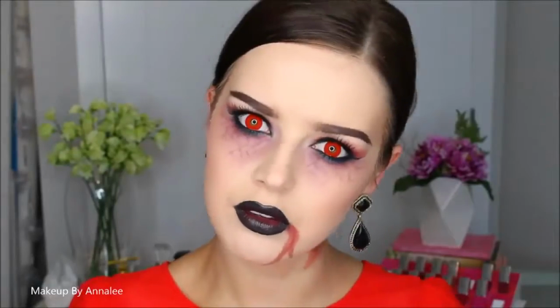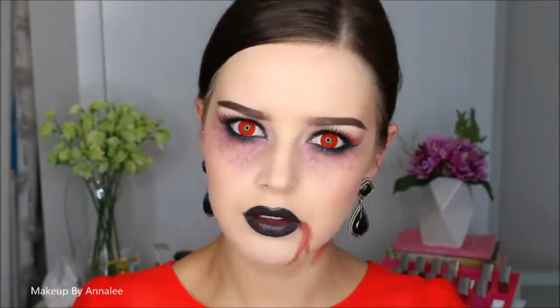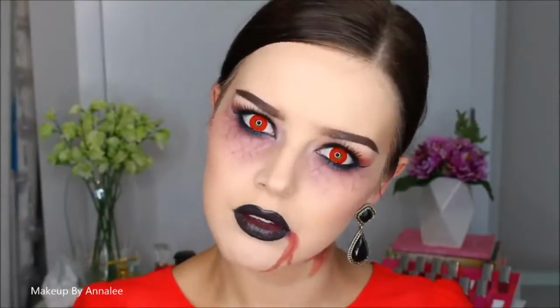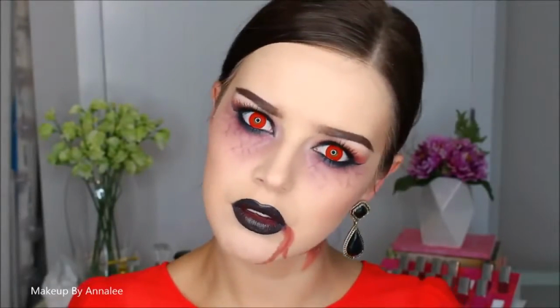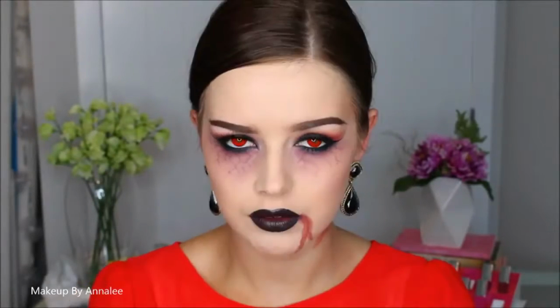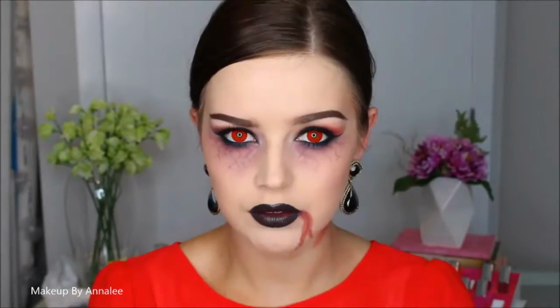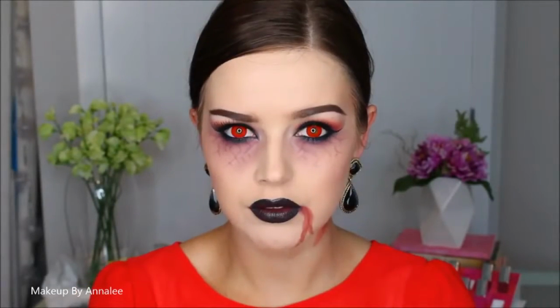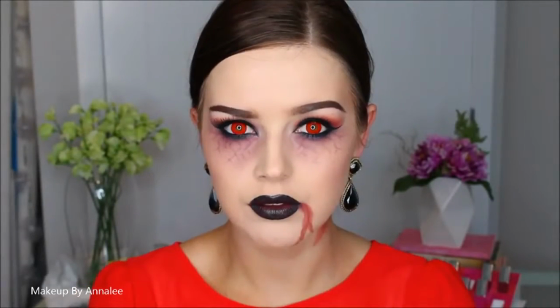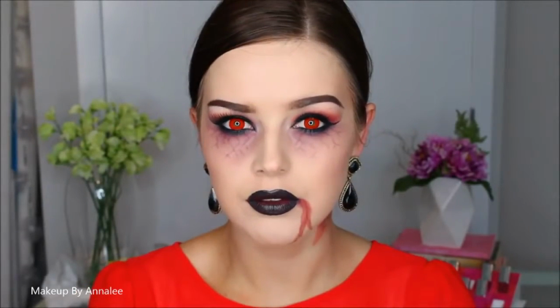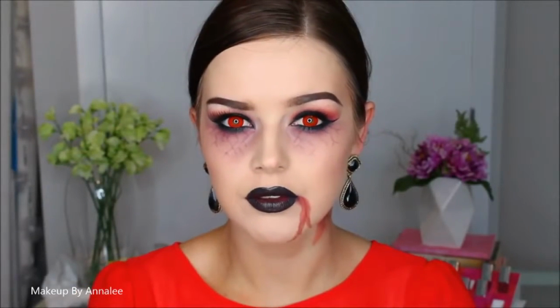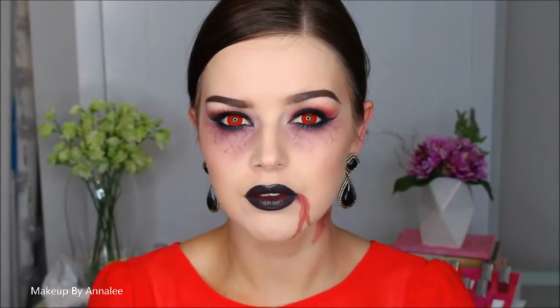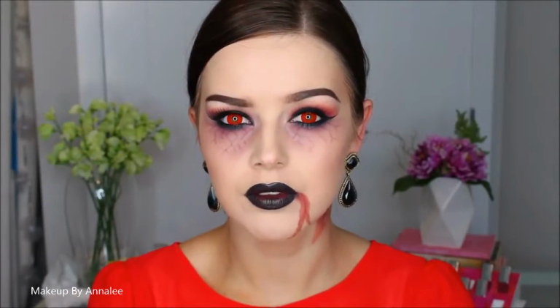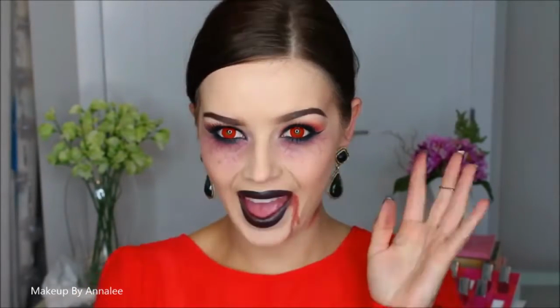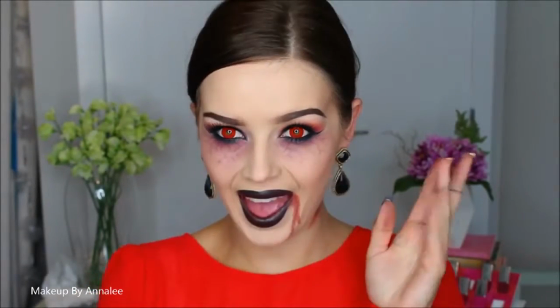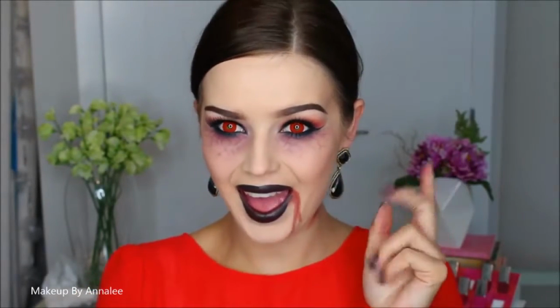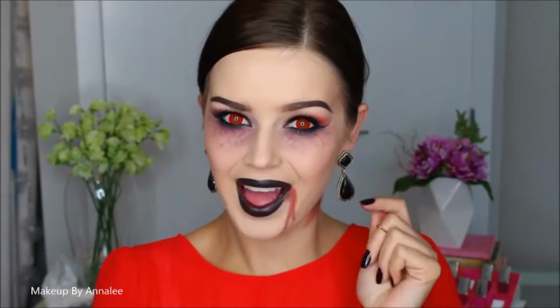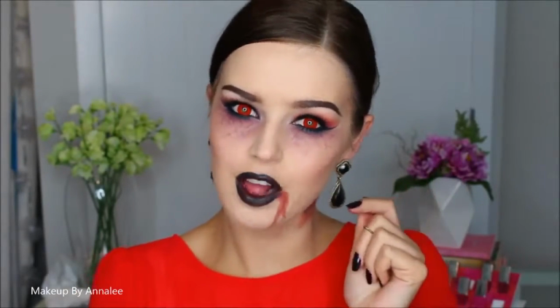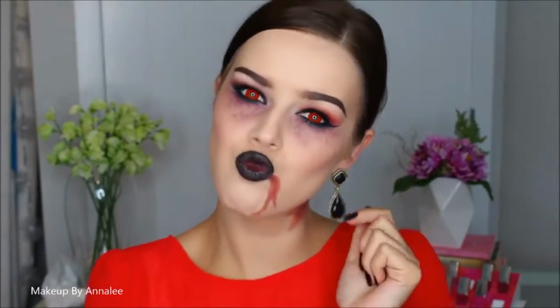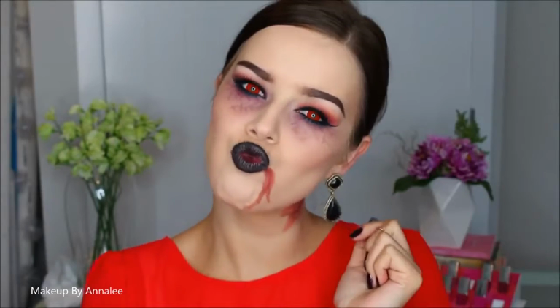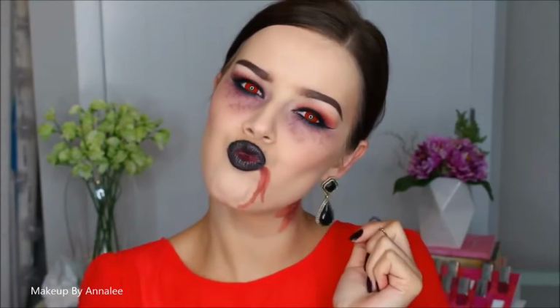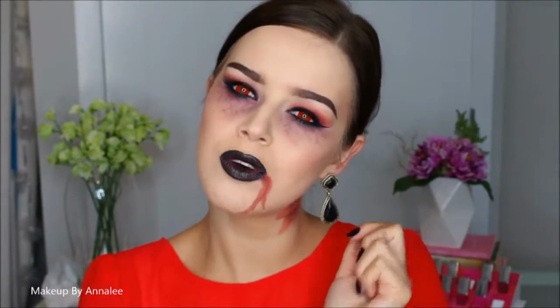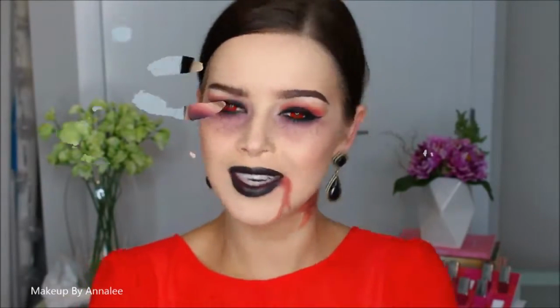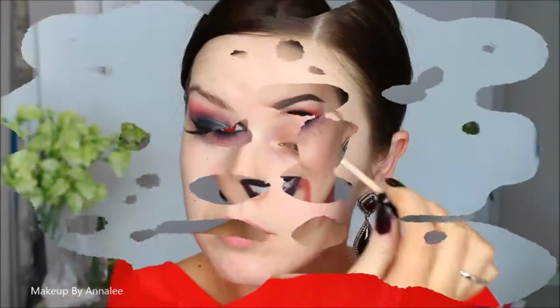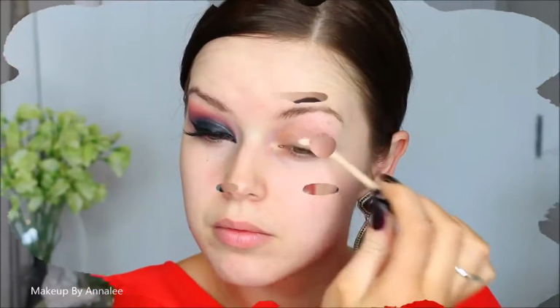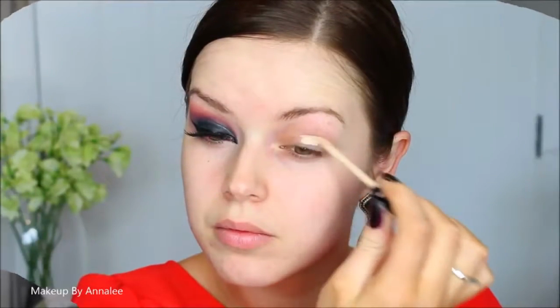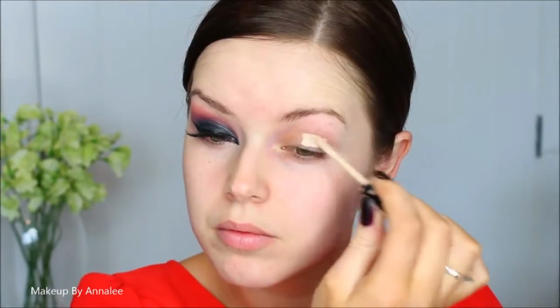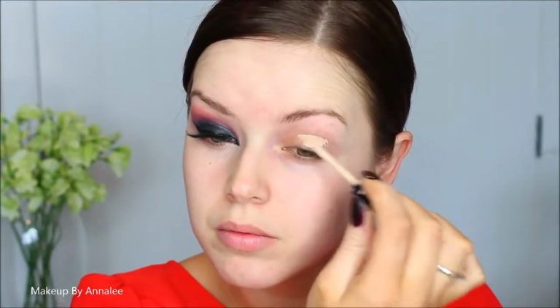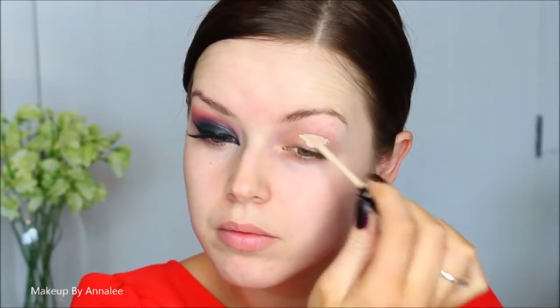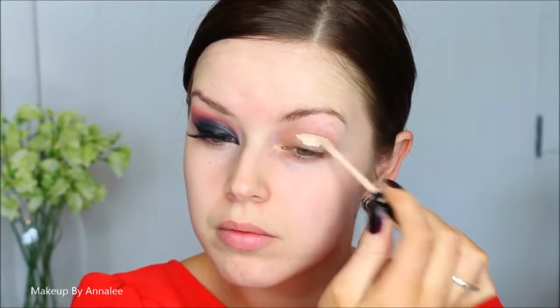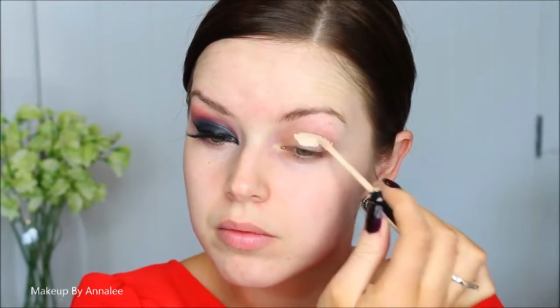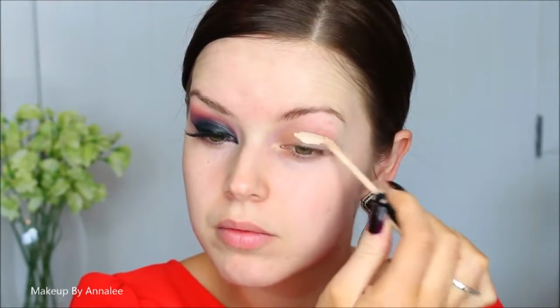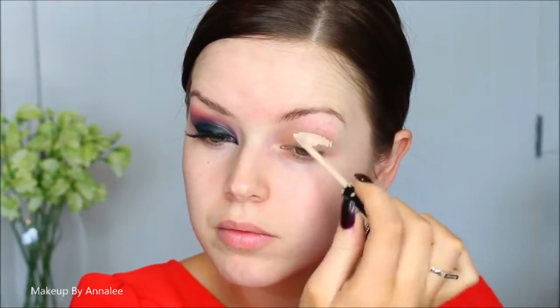Hi everyone! So as you can see, today's video is an inspired, sexy, scary as hell vampire look.